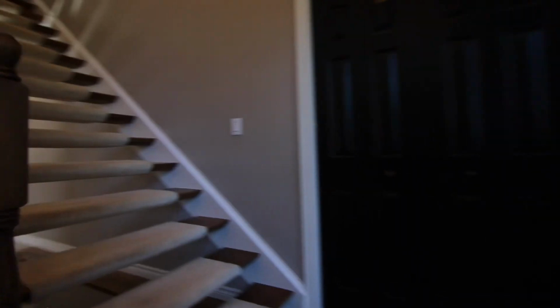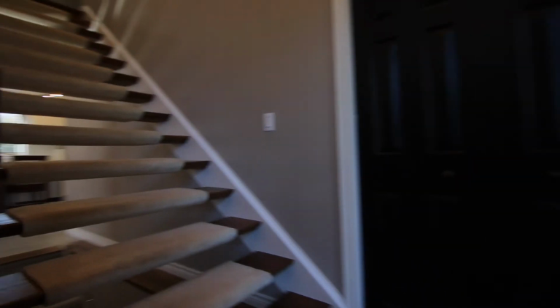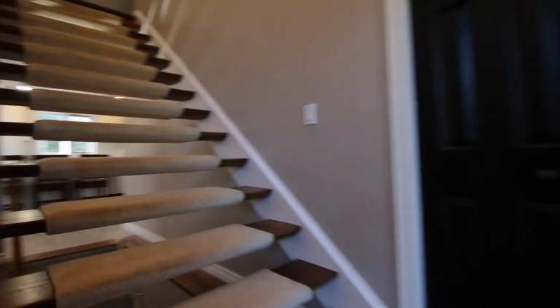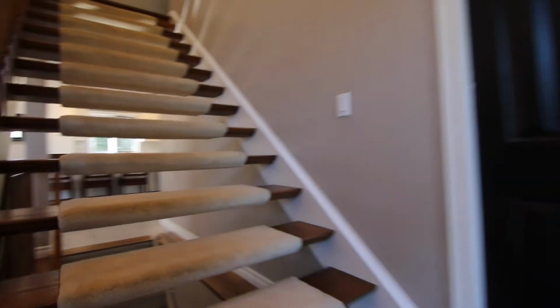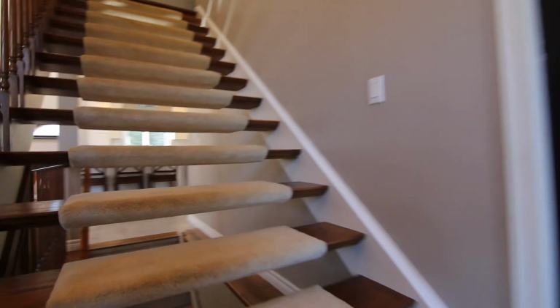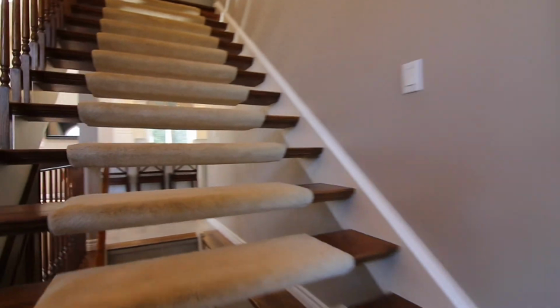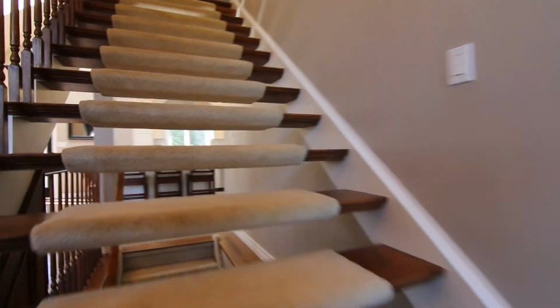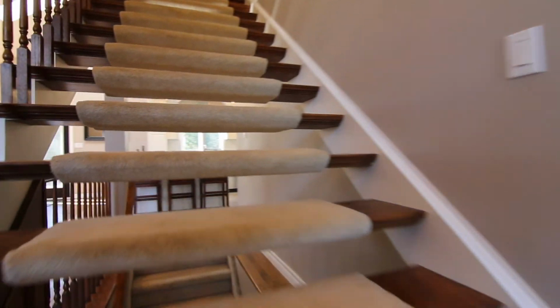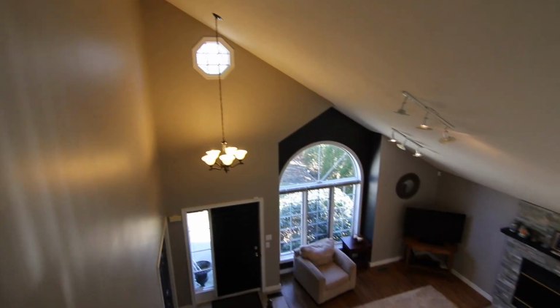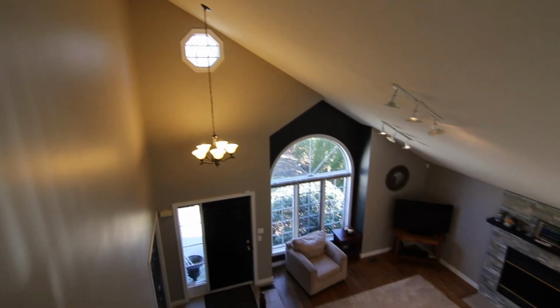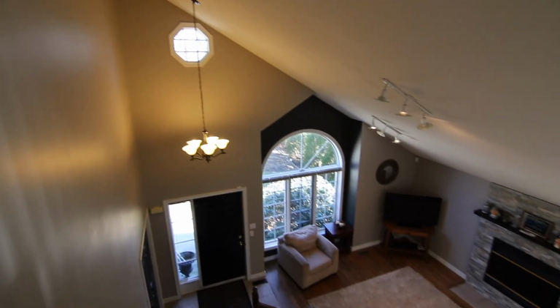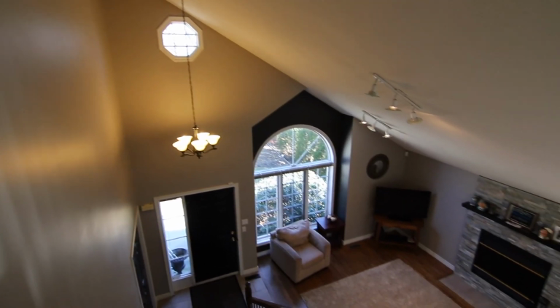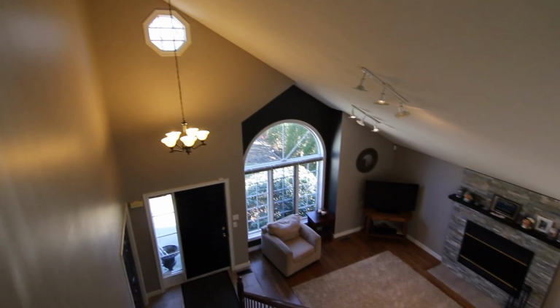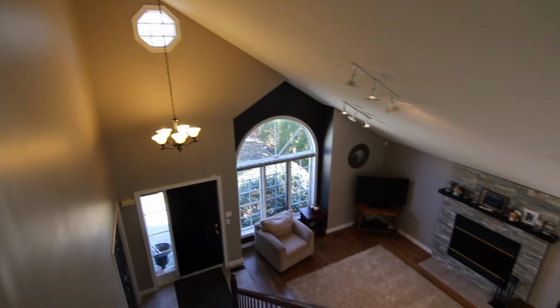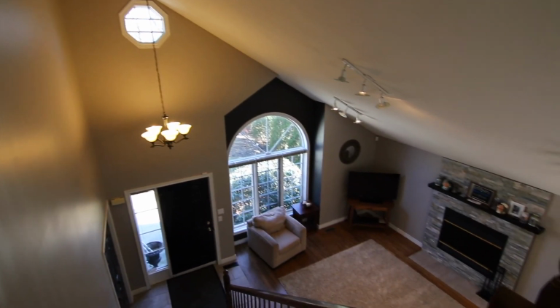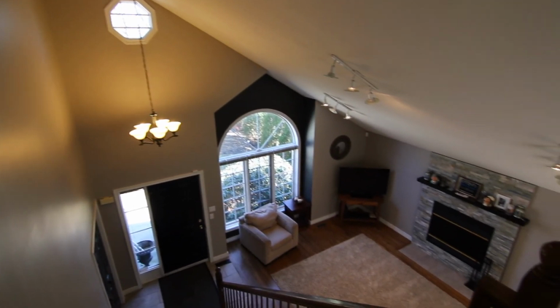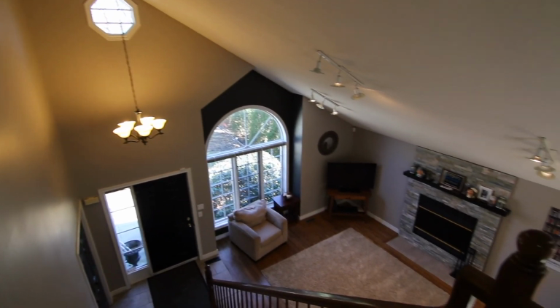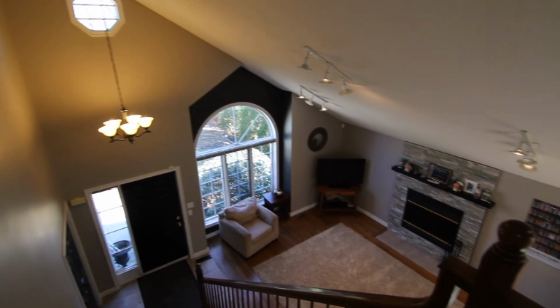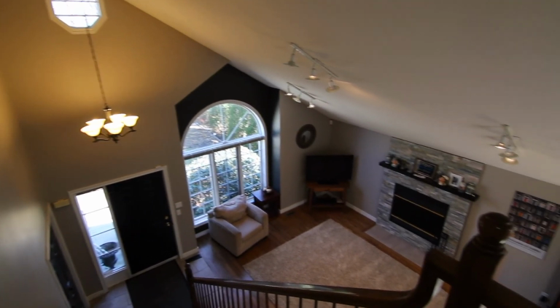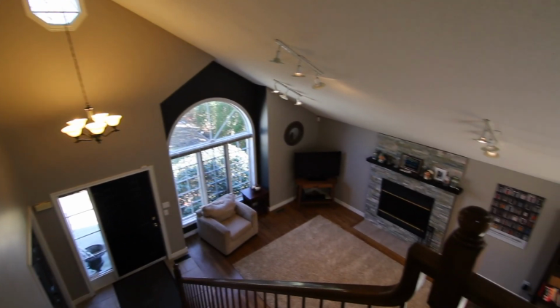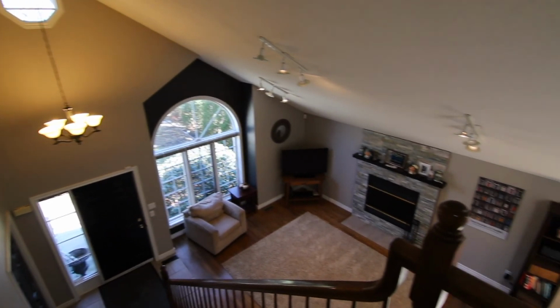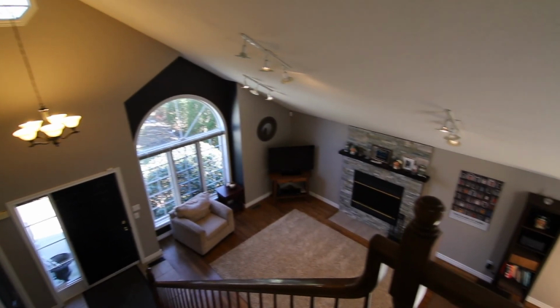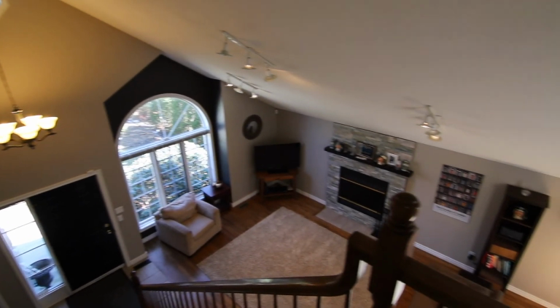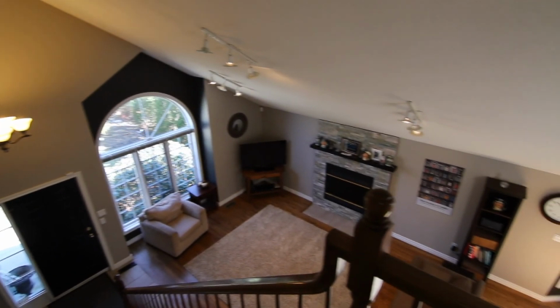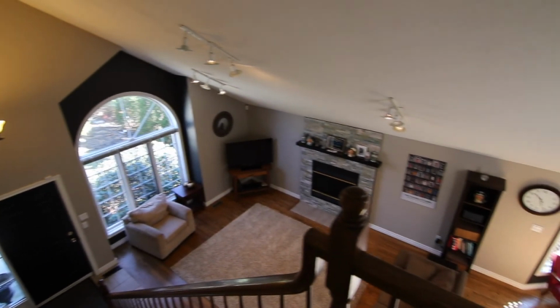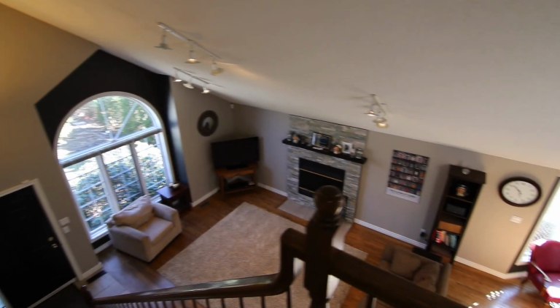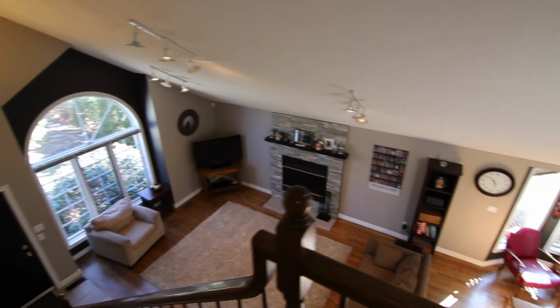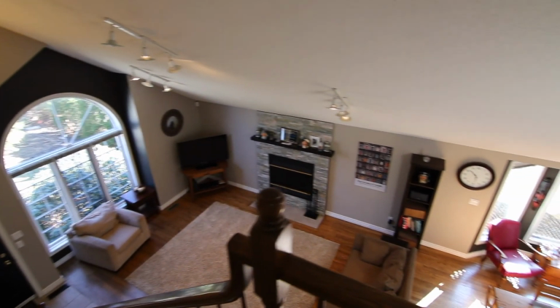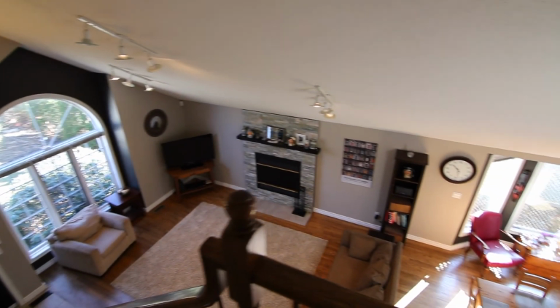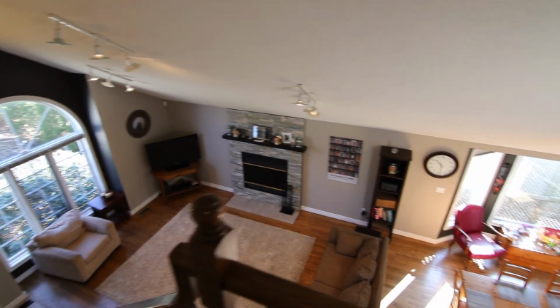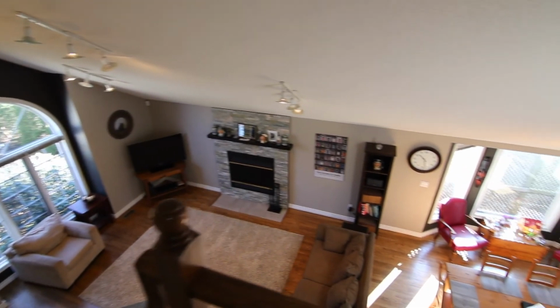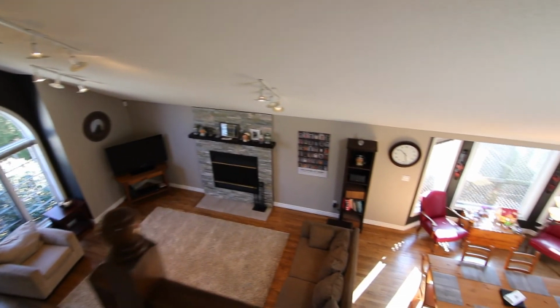Check out the vantage point you get upstairs with the vaulted ceilings. Again with the sunlight — absolutely beautiful.